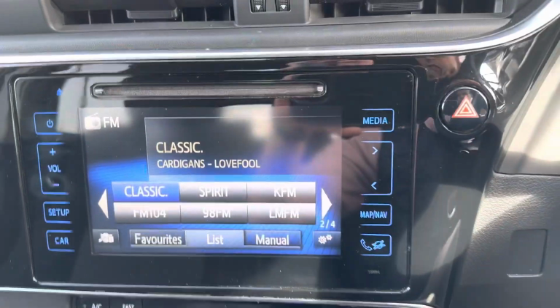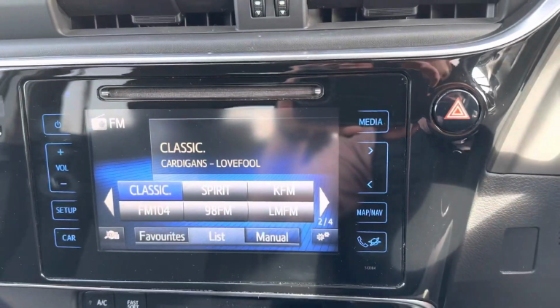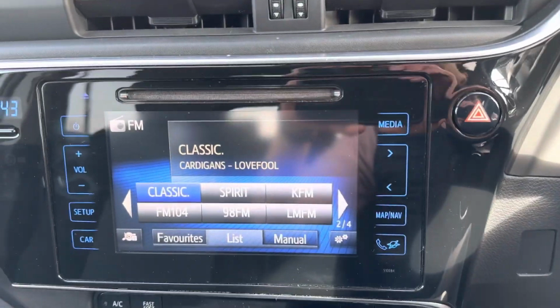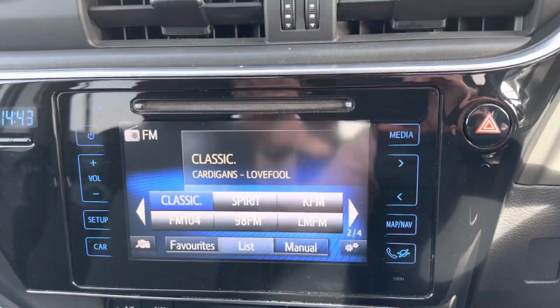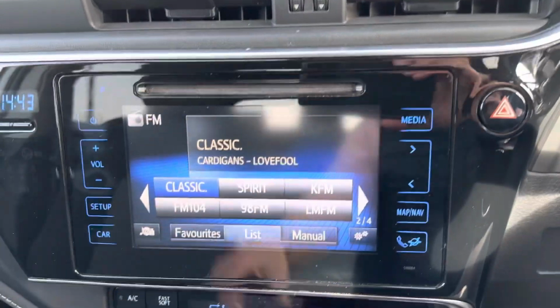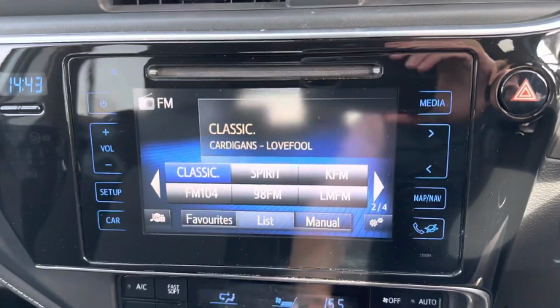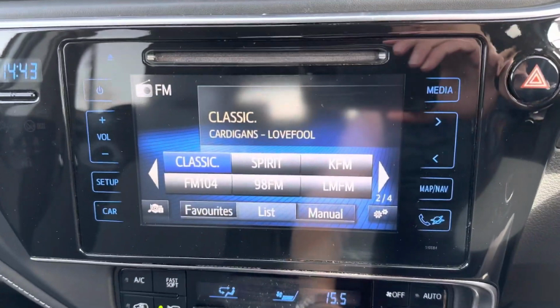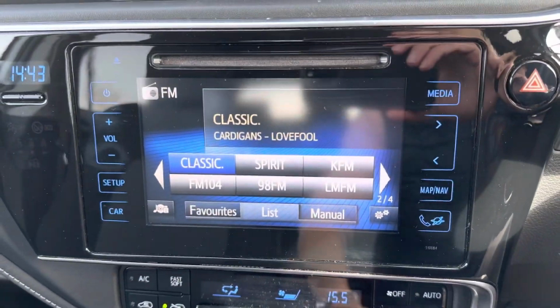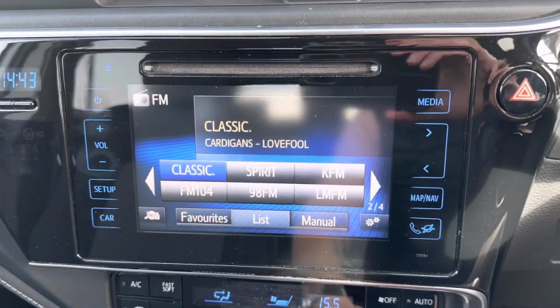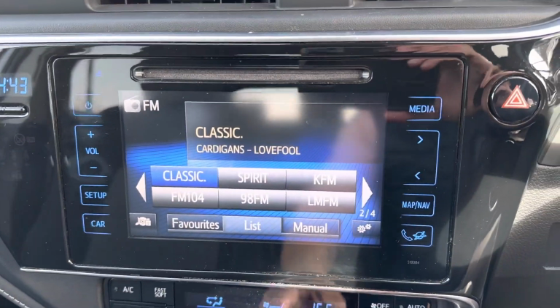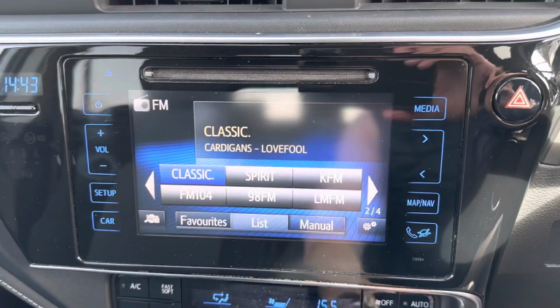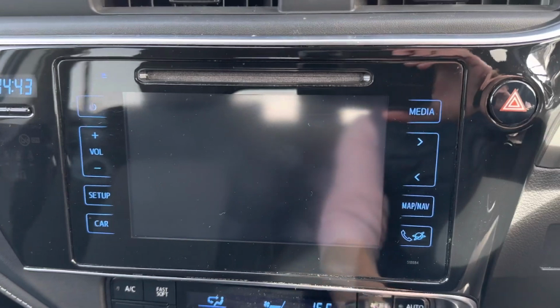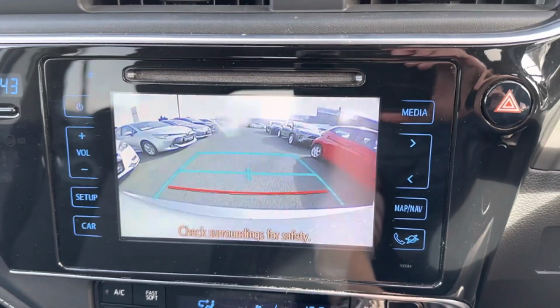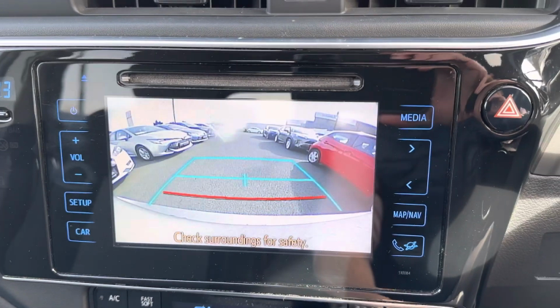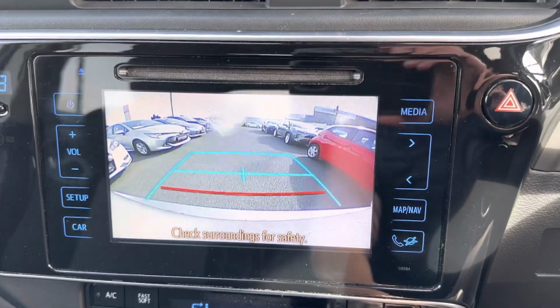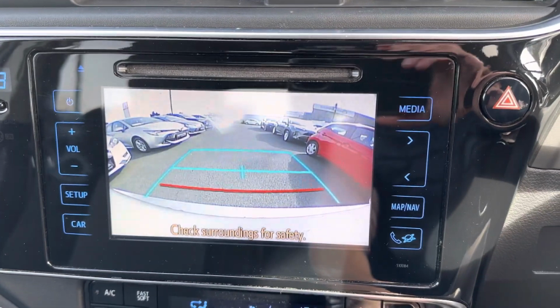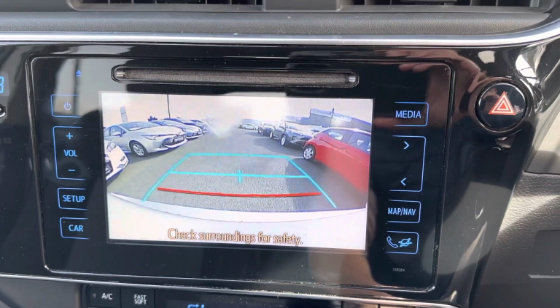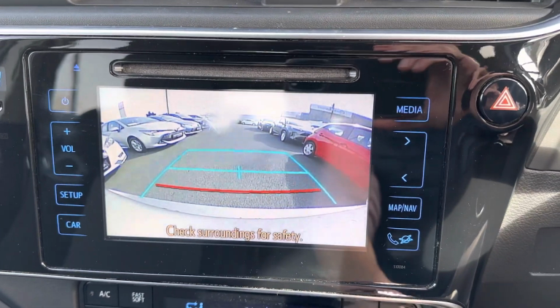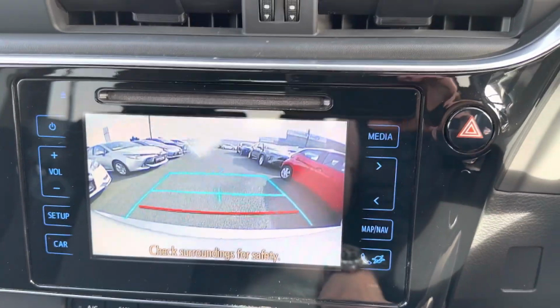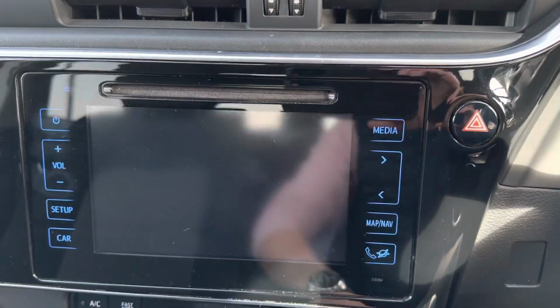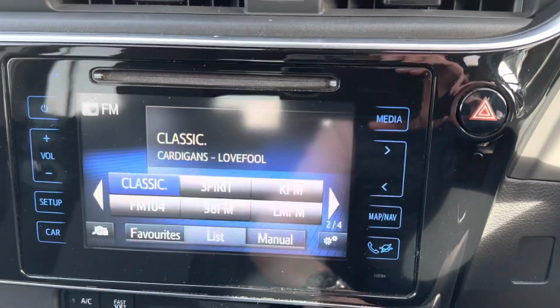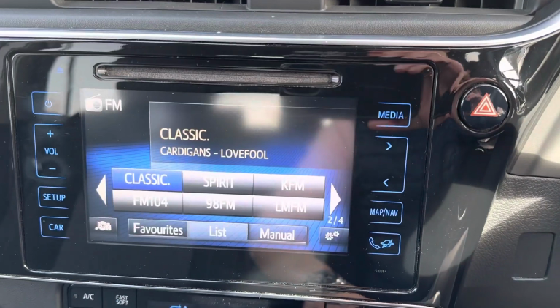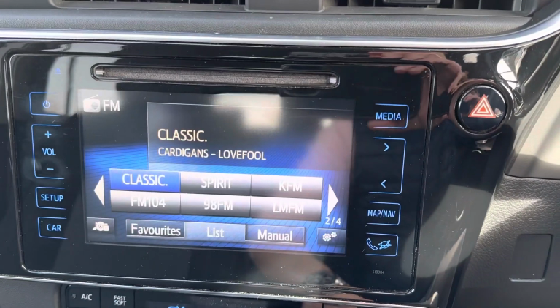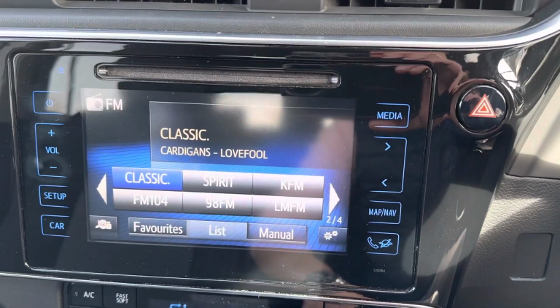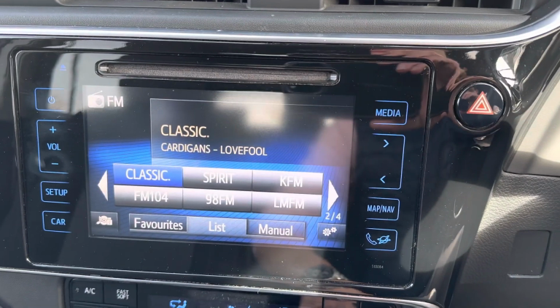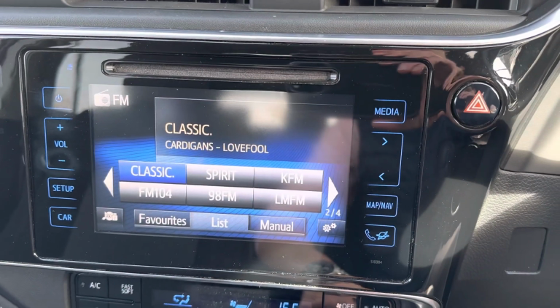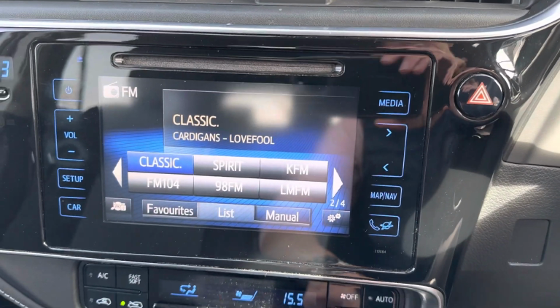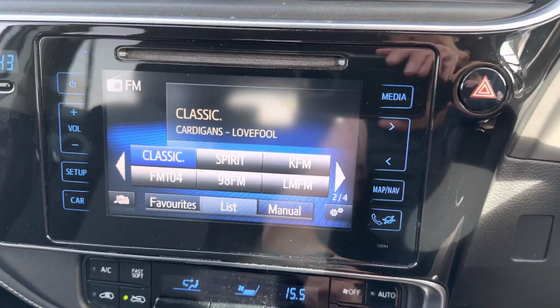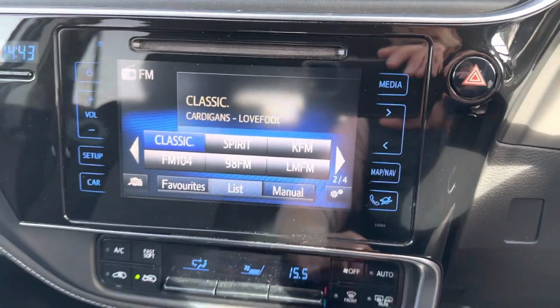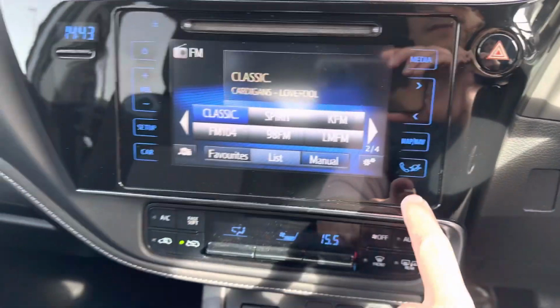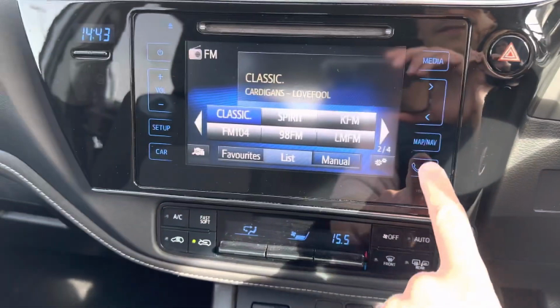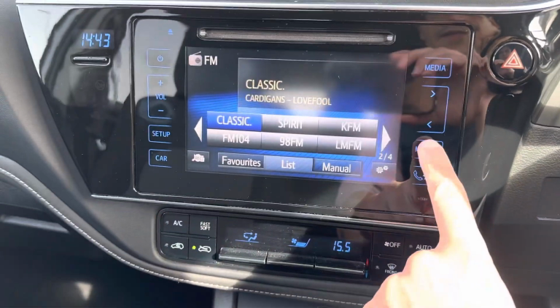The car features air conditioning climate control, a Toyota touchscreen radio with reverse camera, CD player, full Bluetooth and satellite navigation.